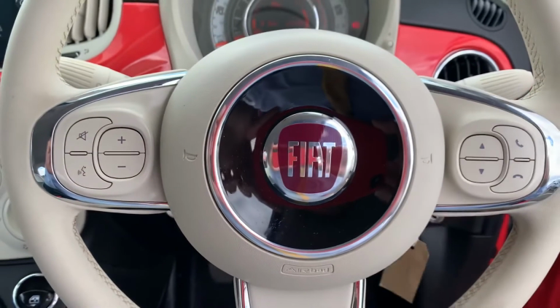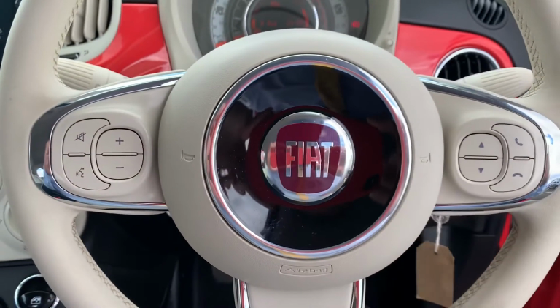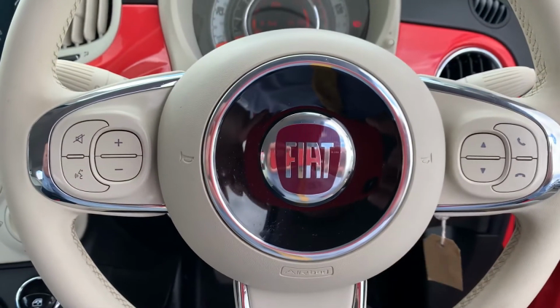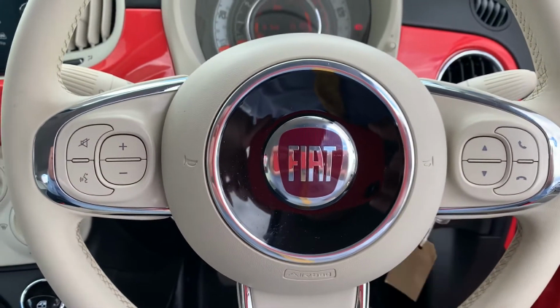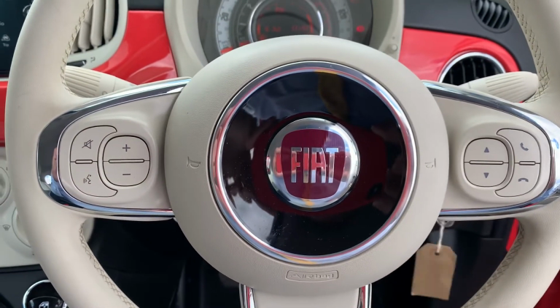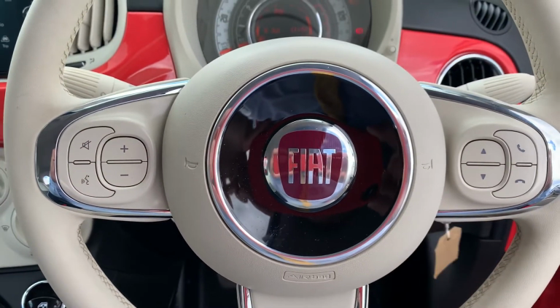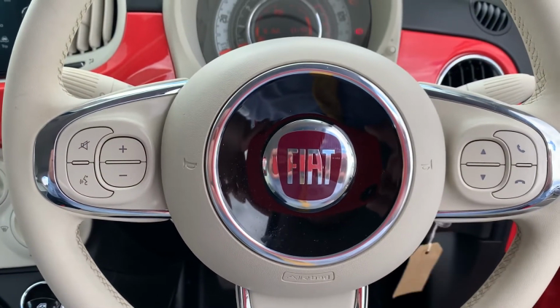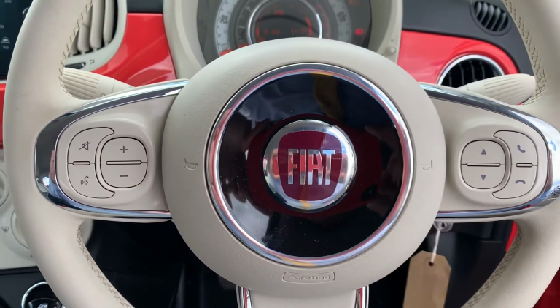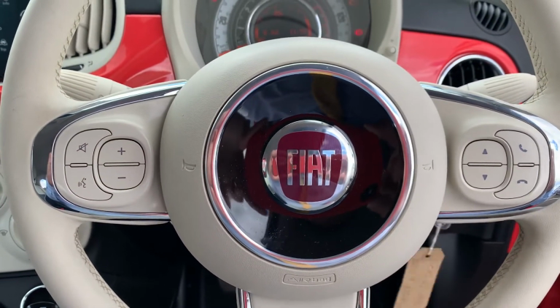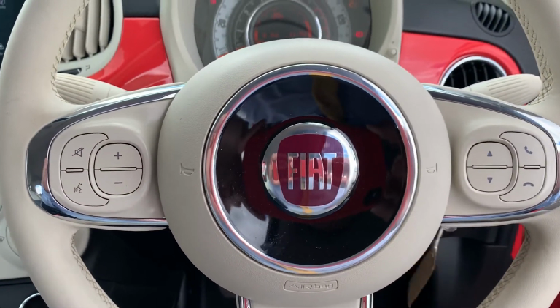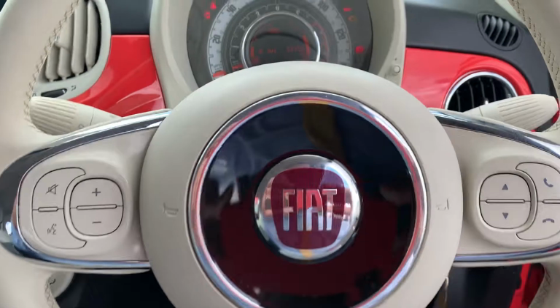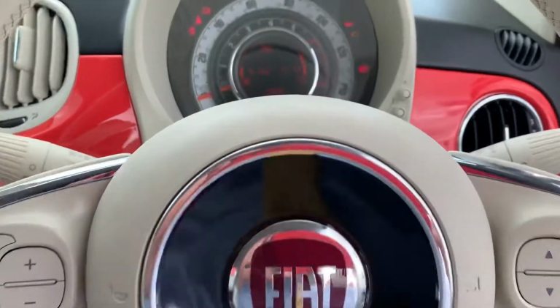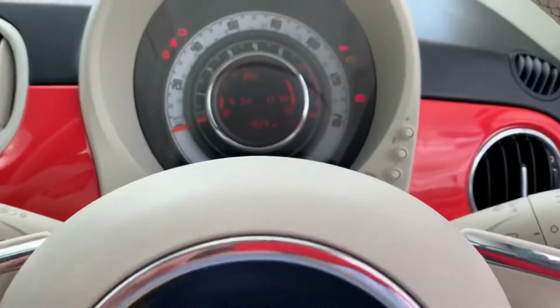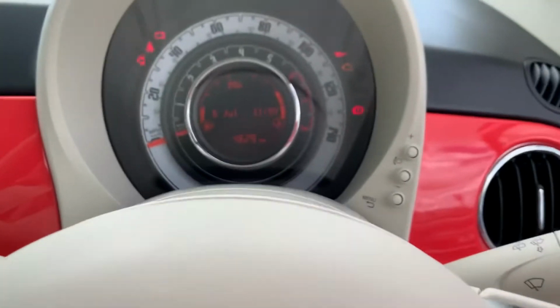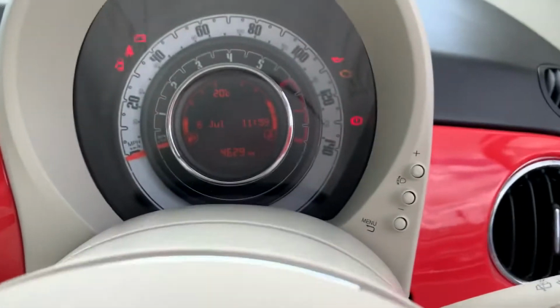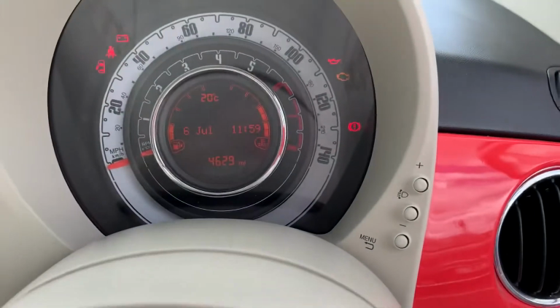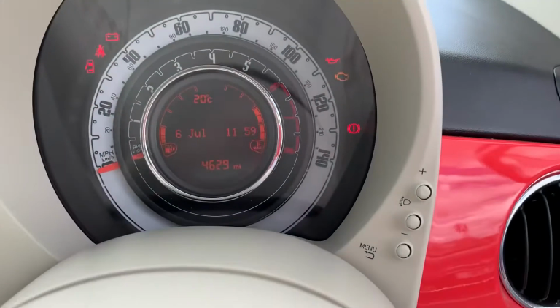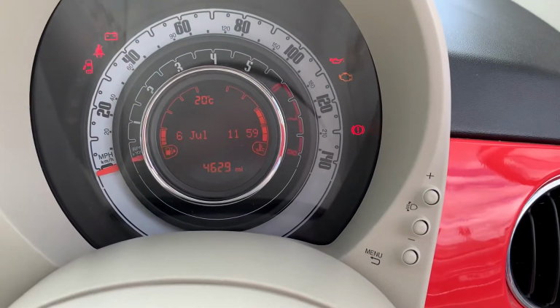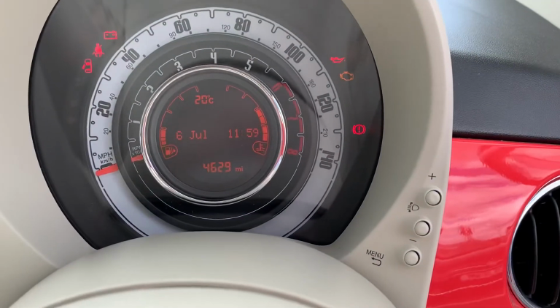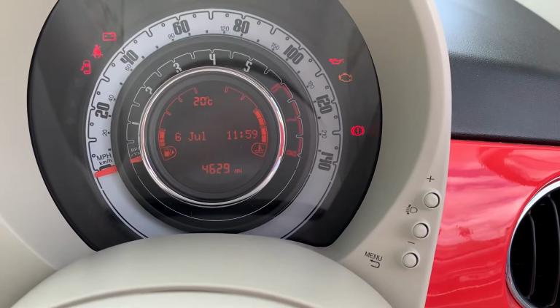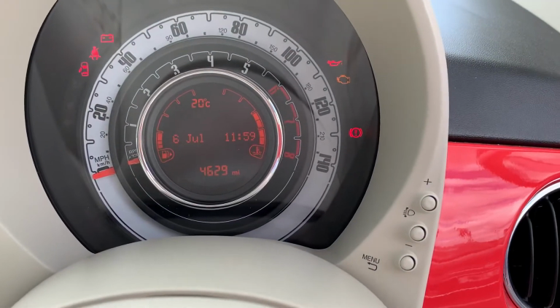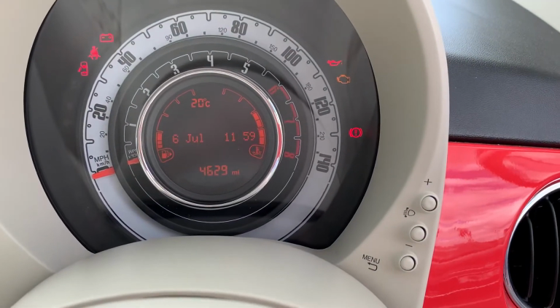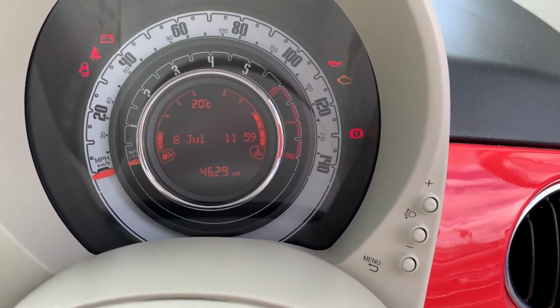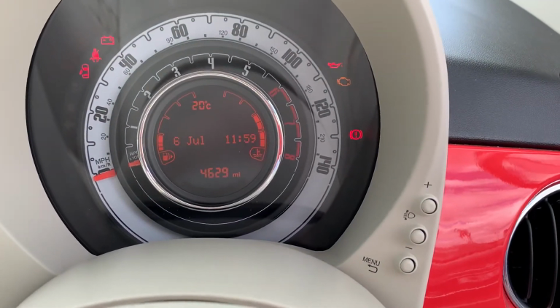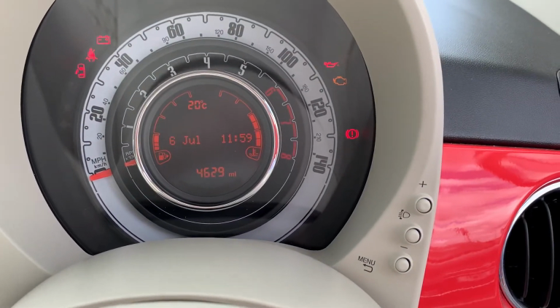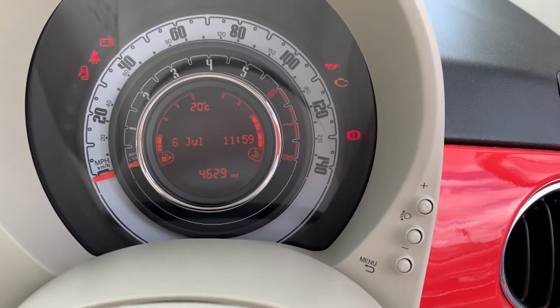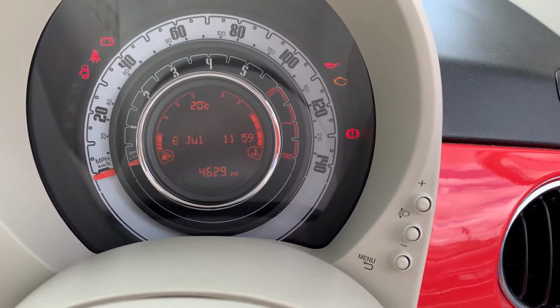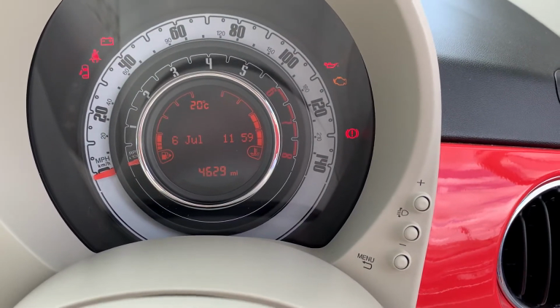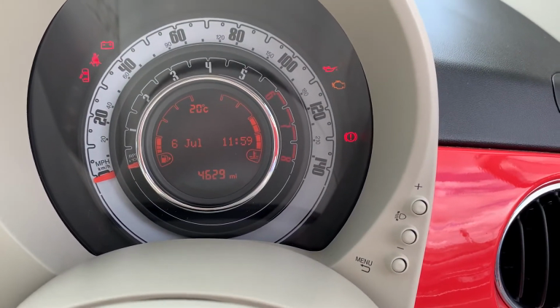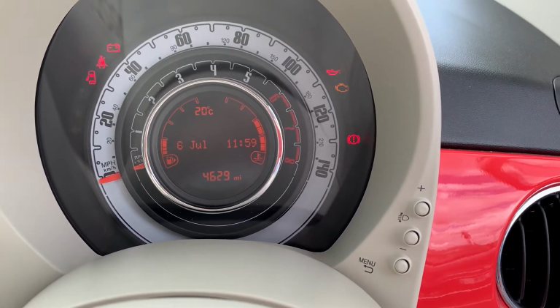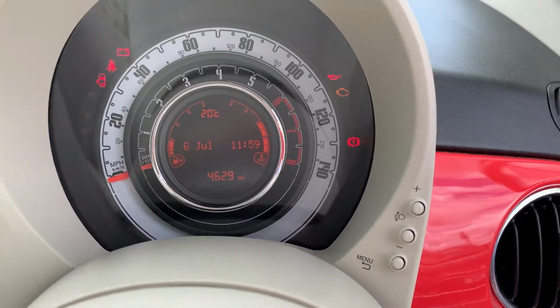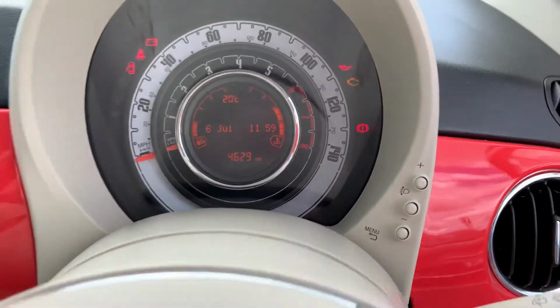It also has a multifunction steering wheel. The car only has 4,629 miles on it.